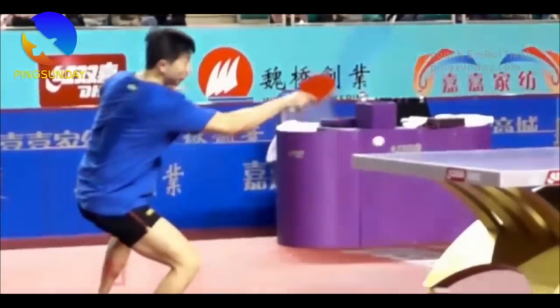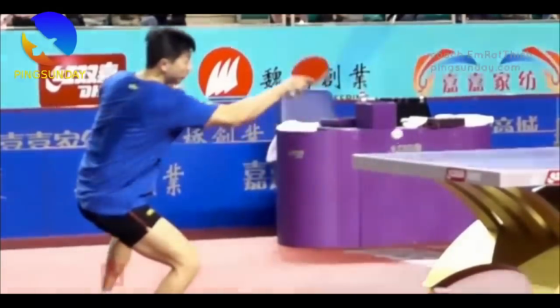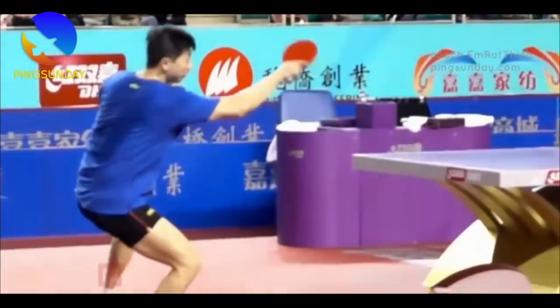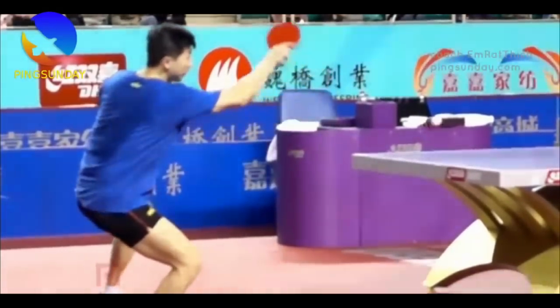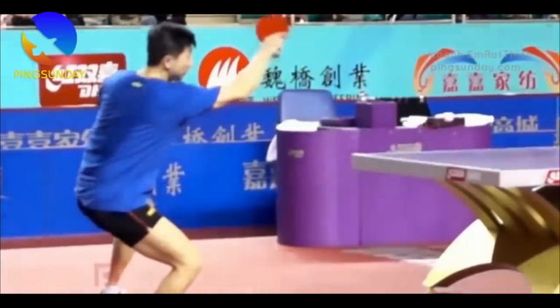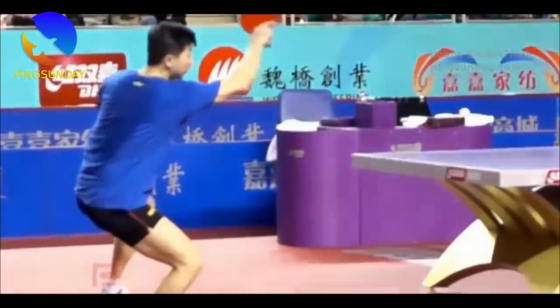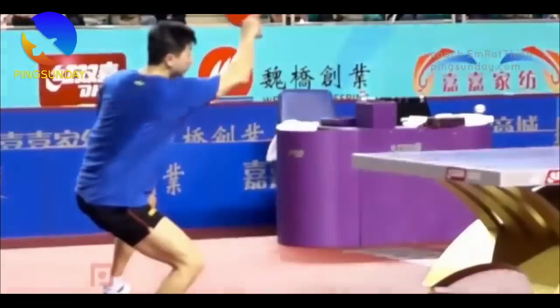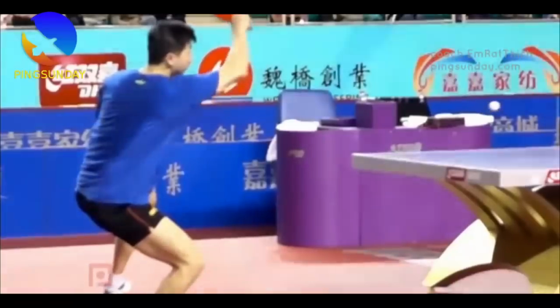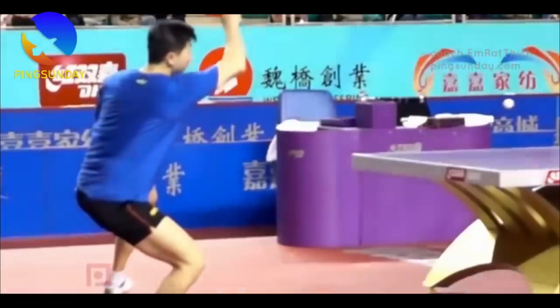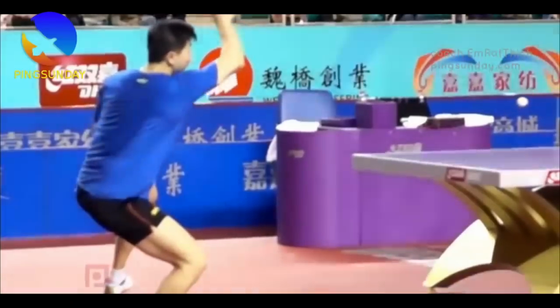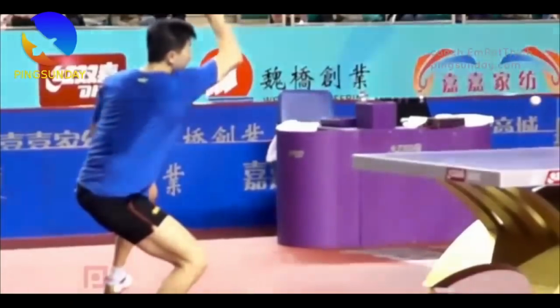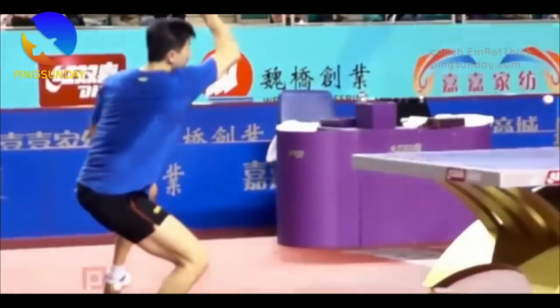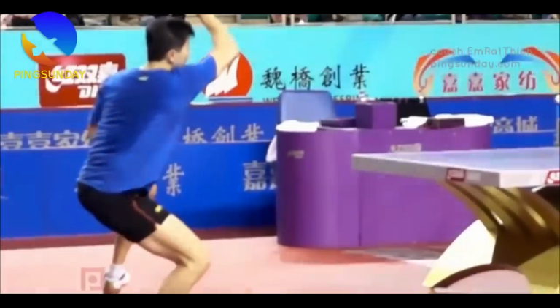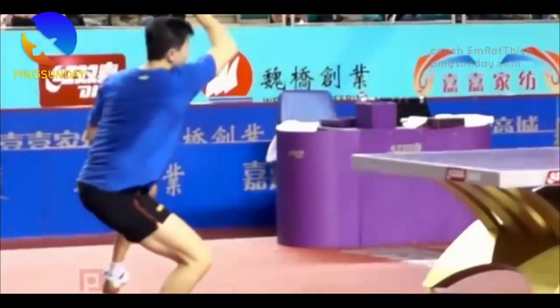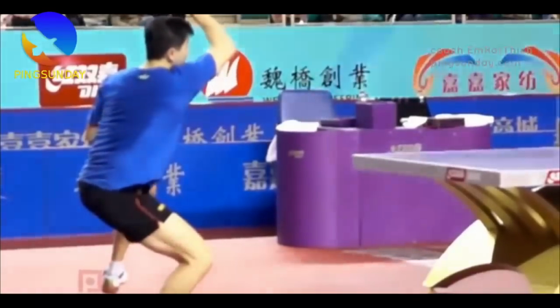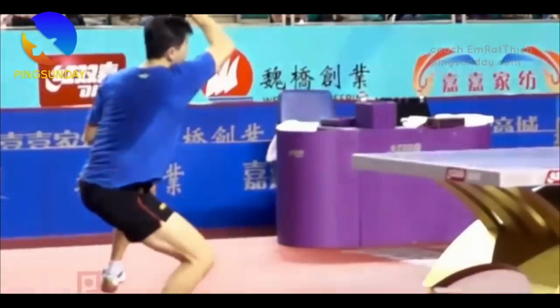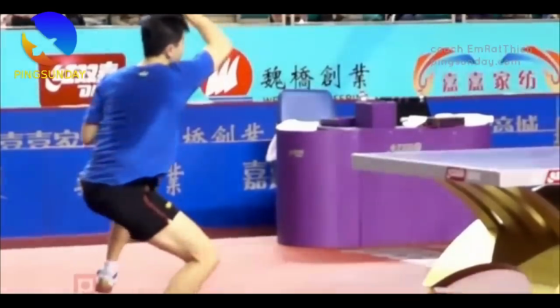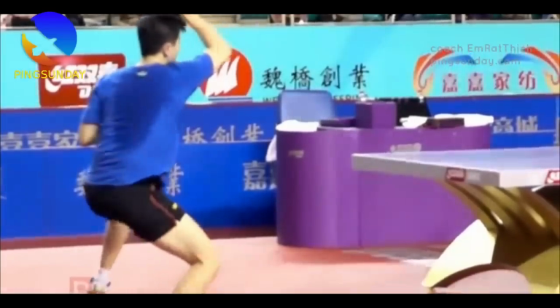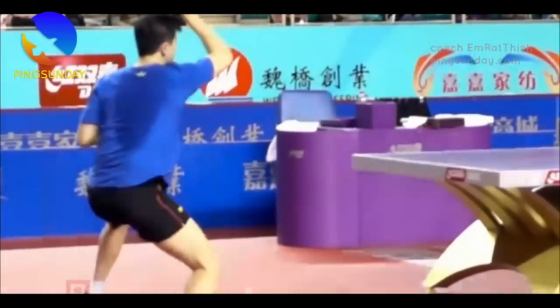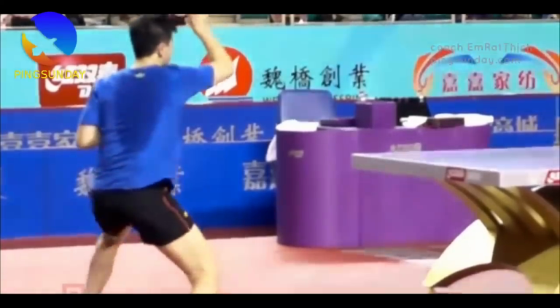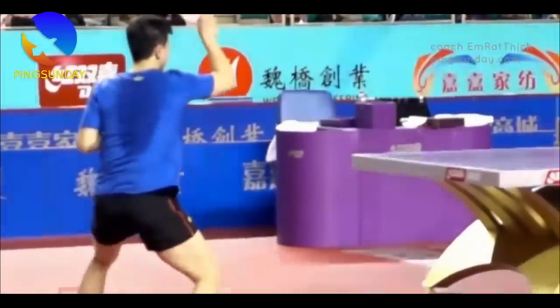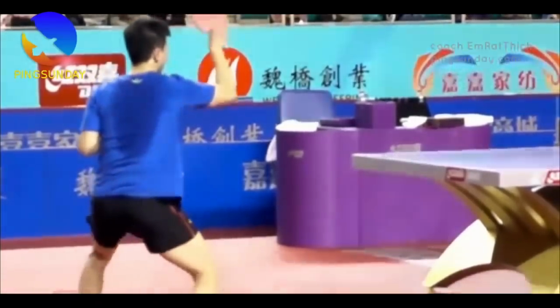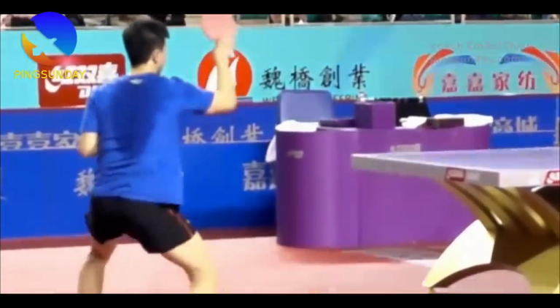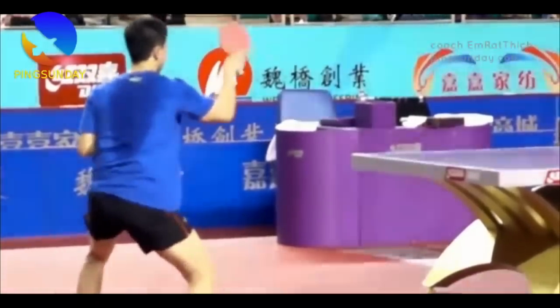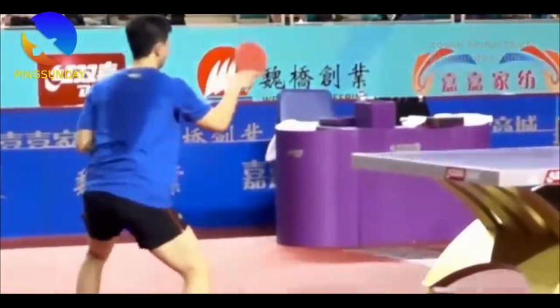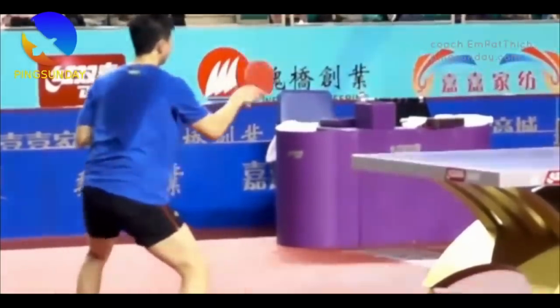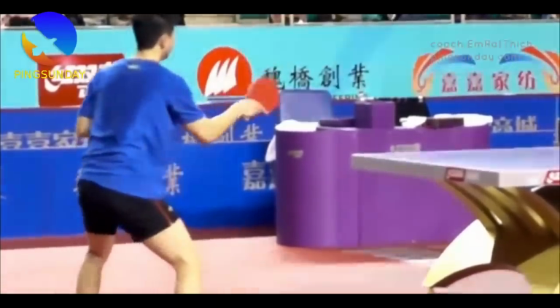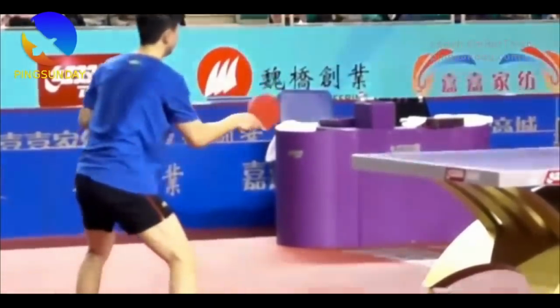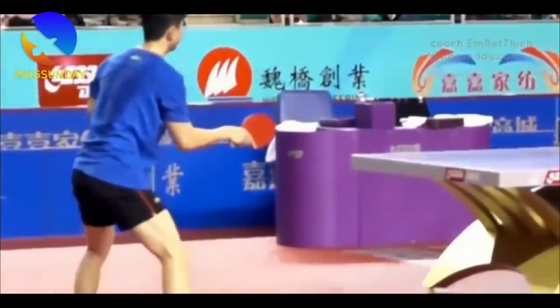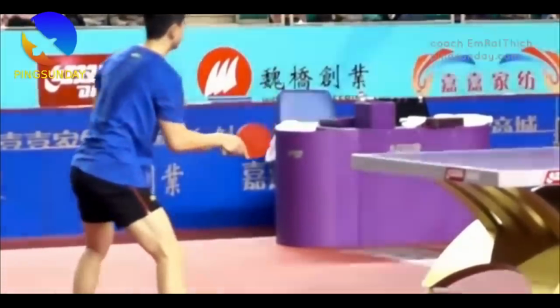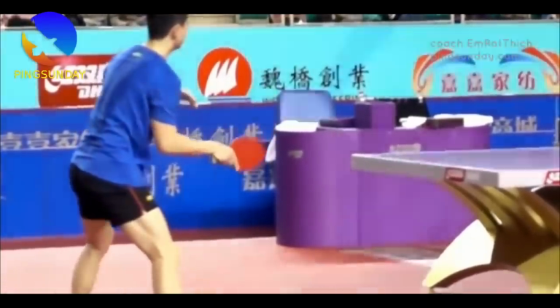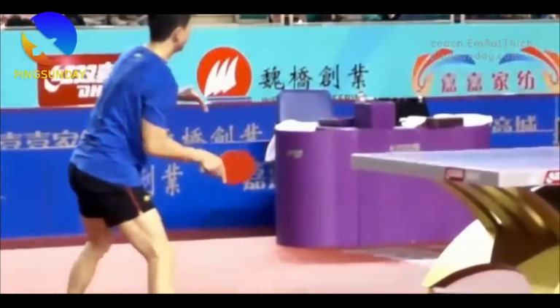It's me, Mratik. See you in the next table tennis tutorial.